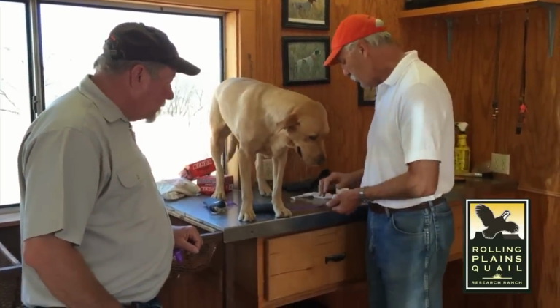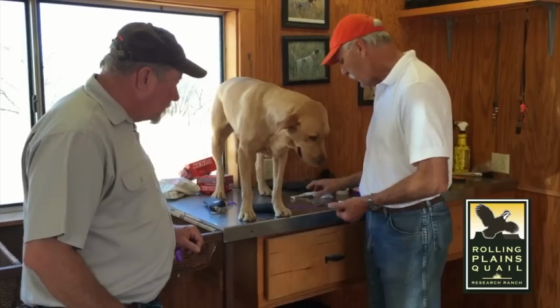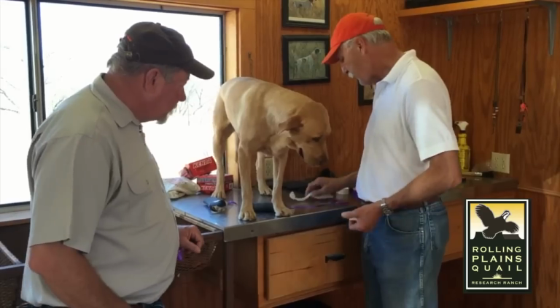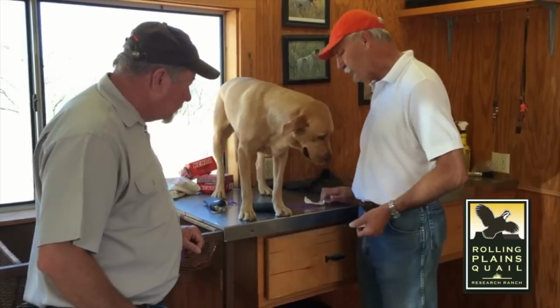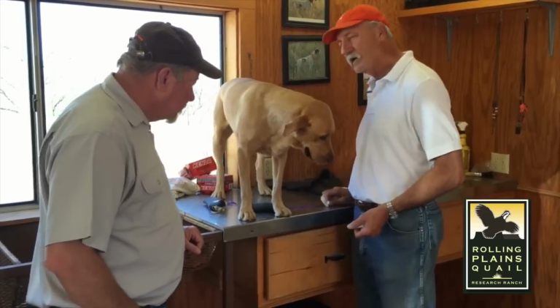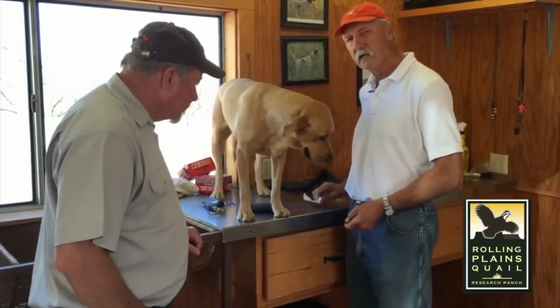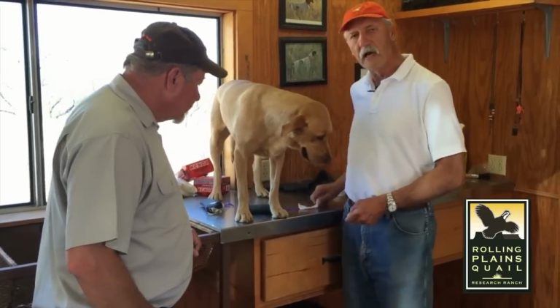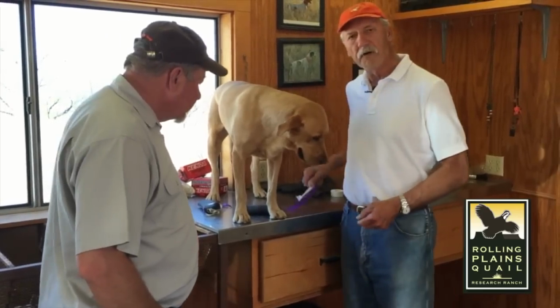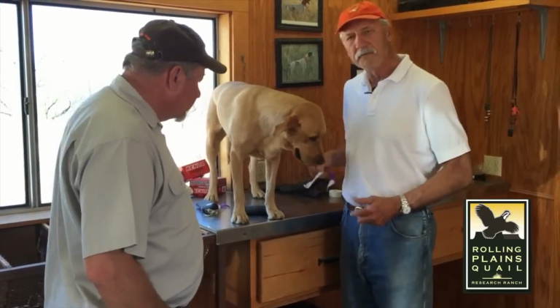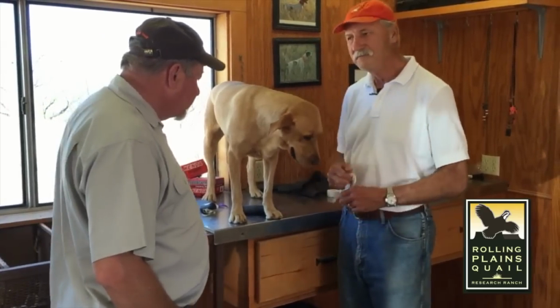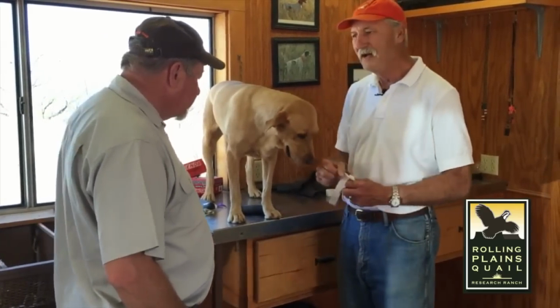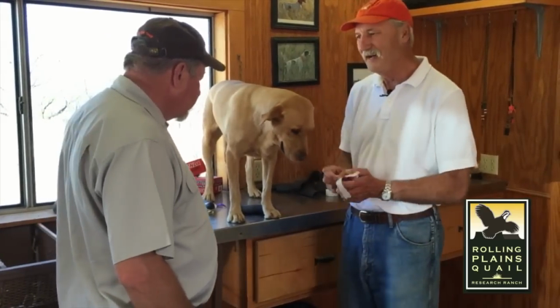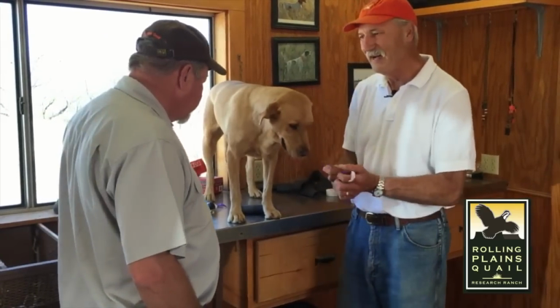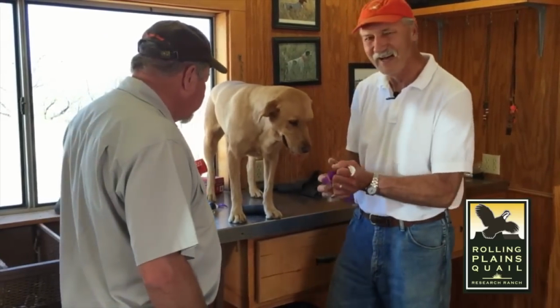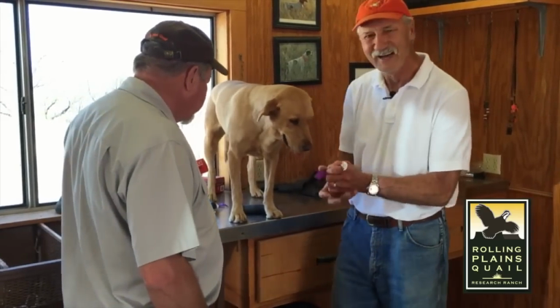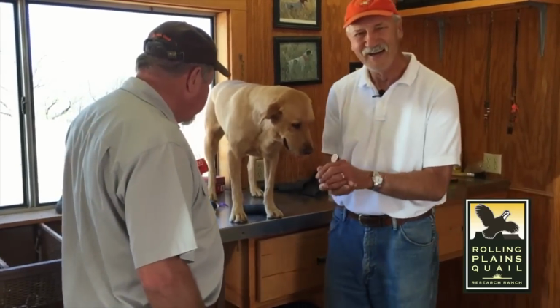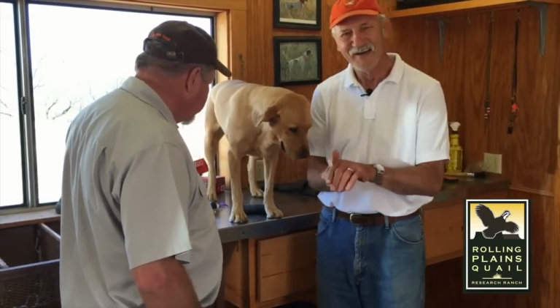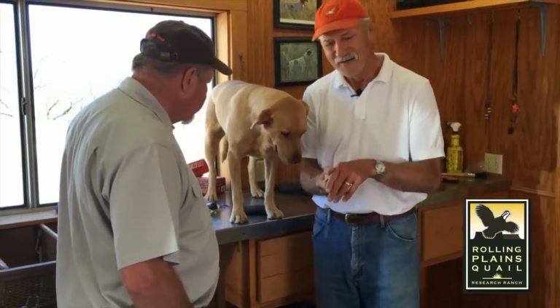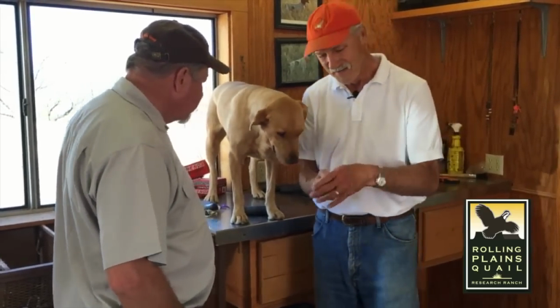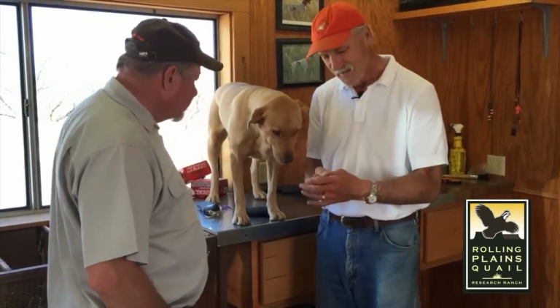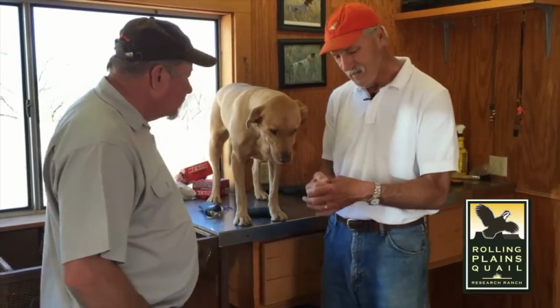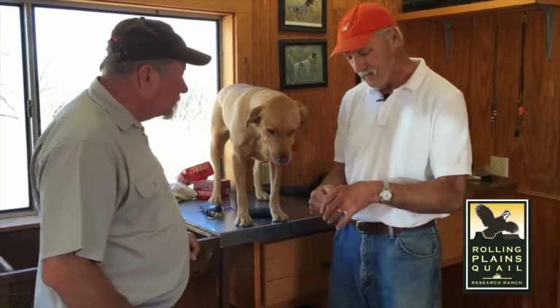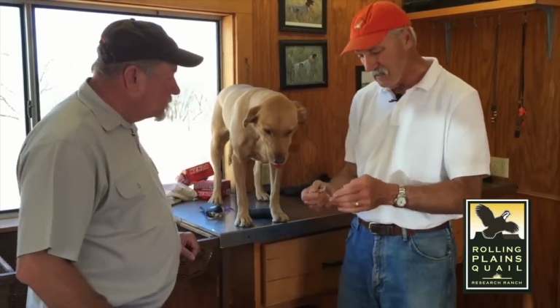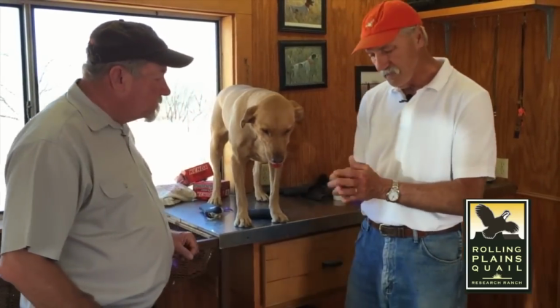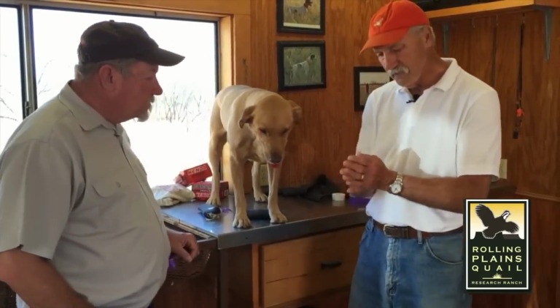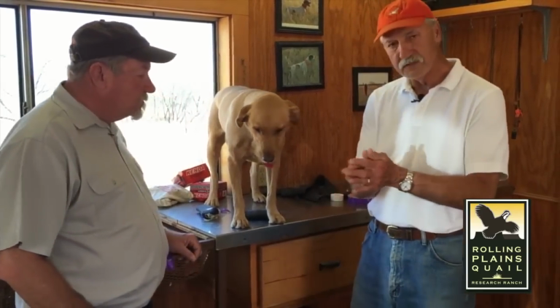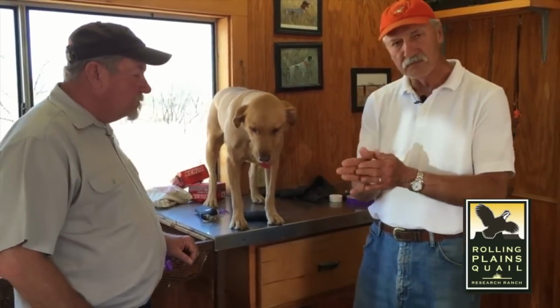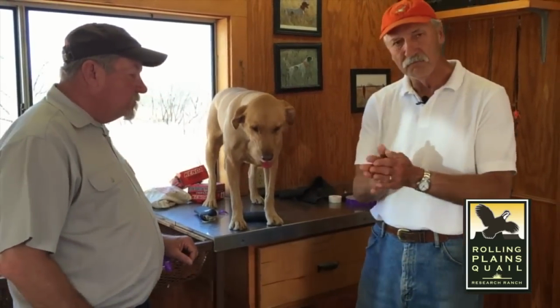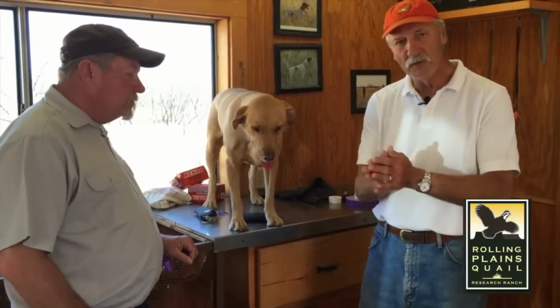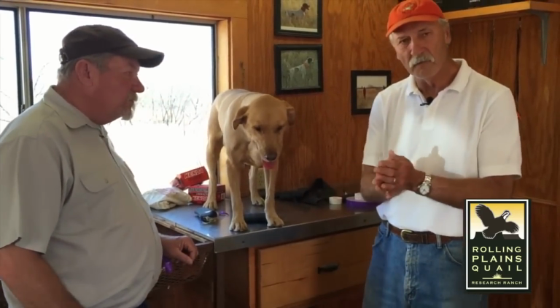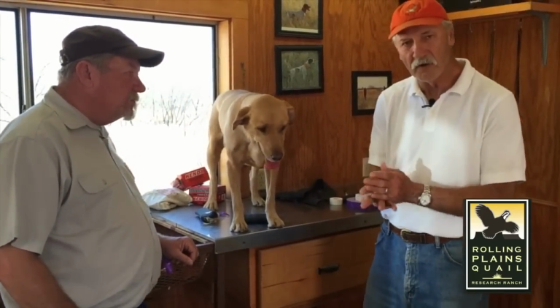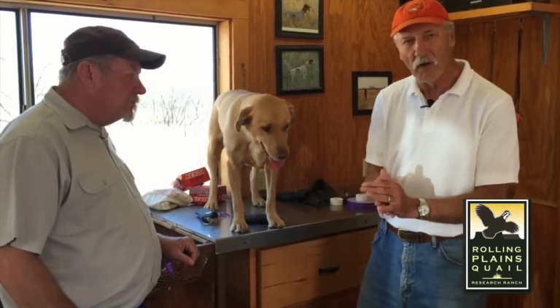Then afterwards, you've got to clean up. And that, my friends, is booting the bird dog.